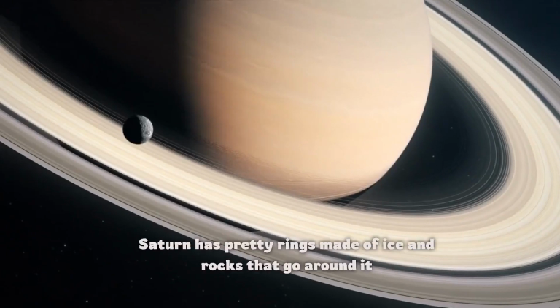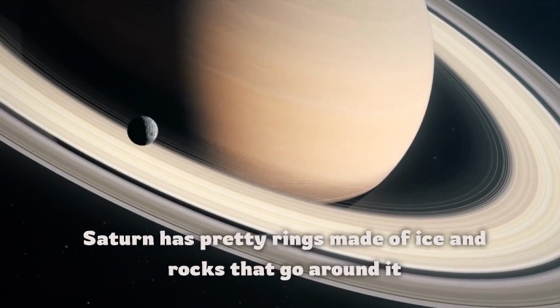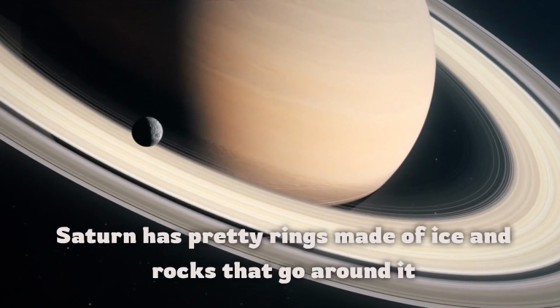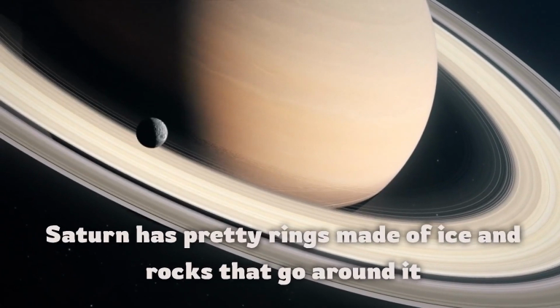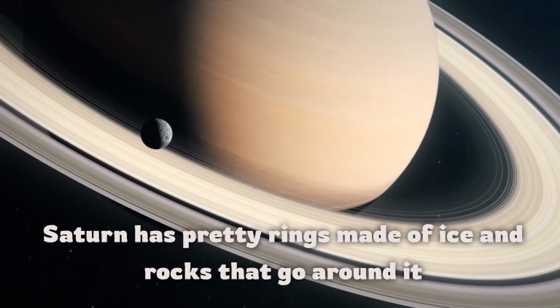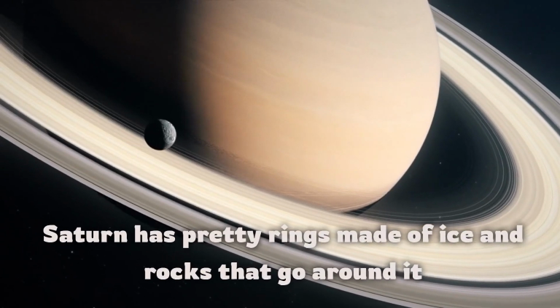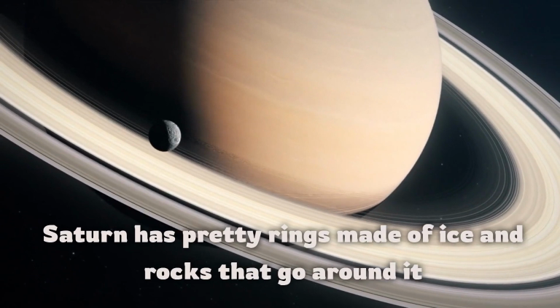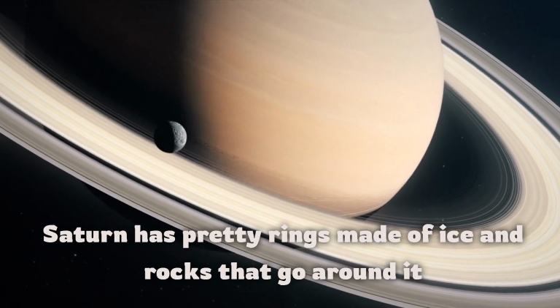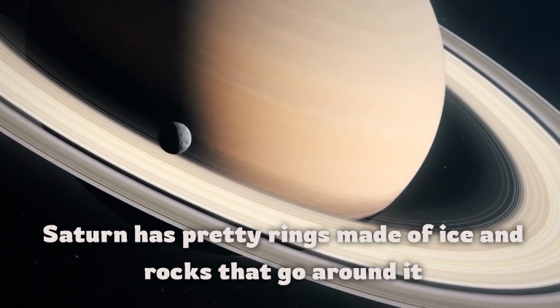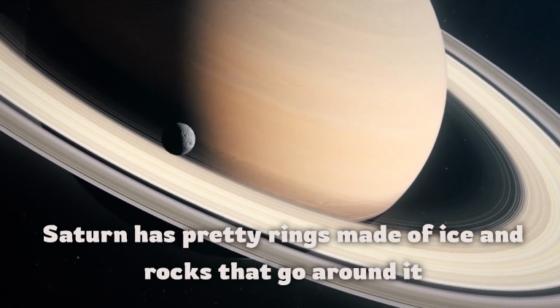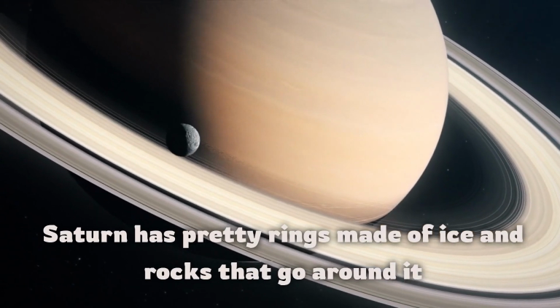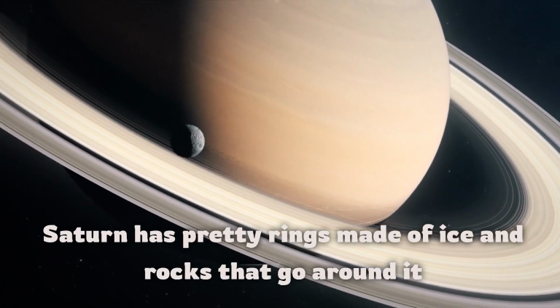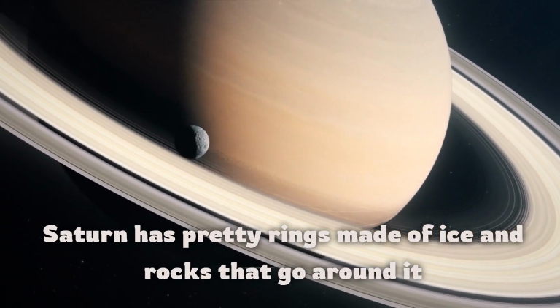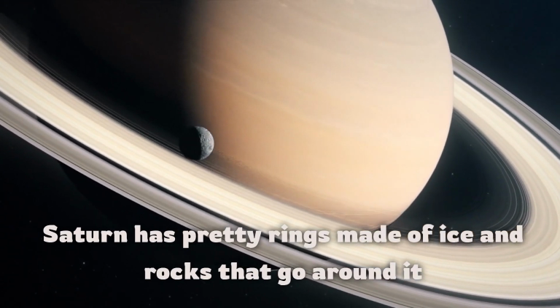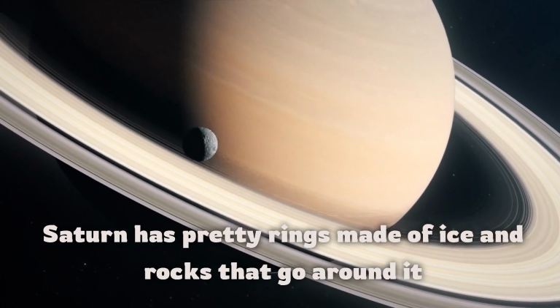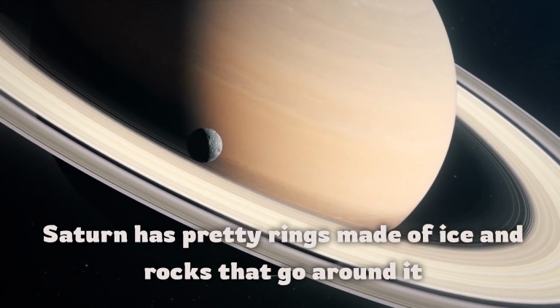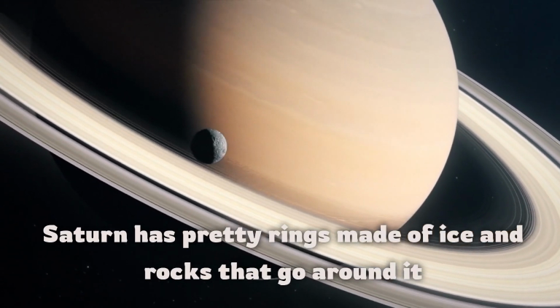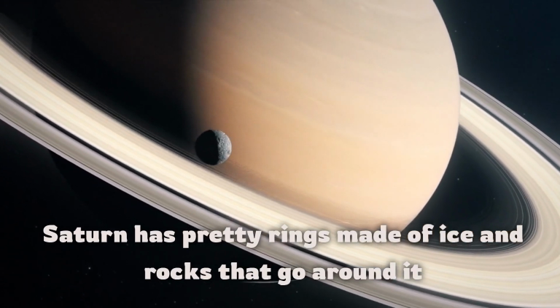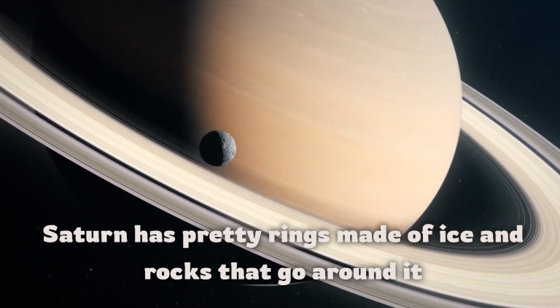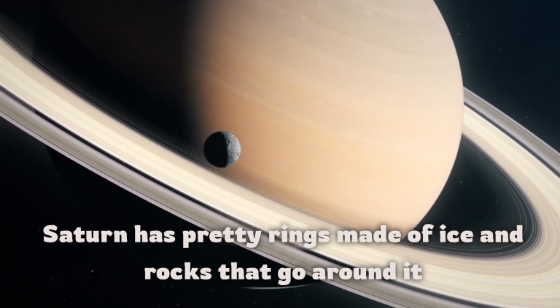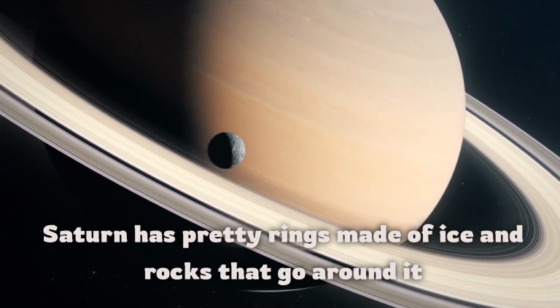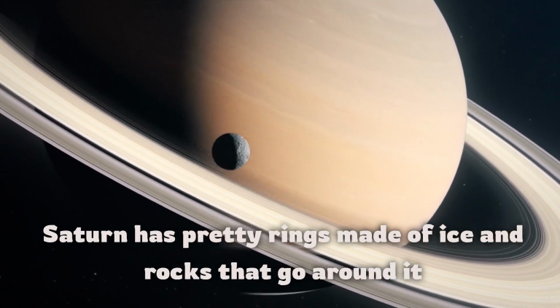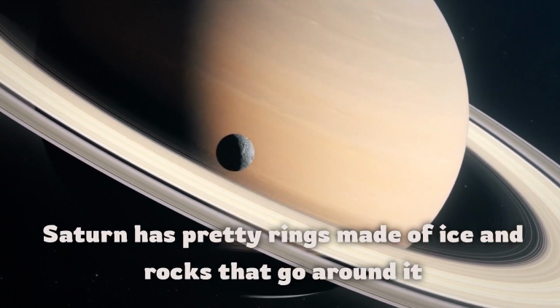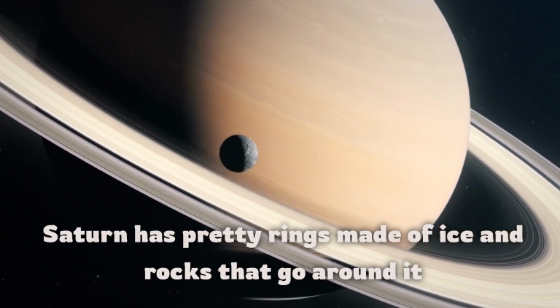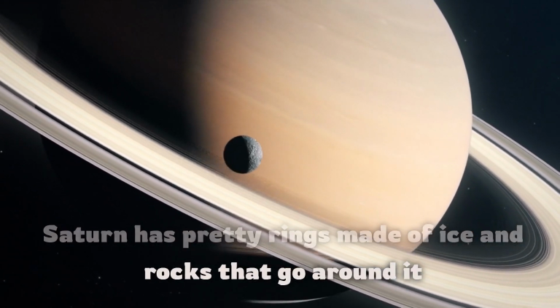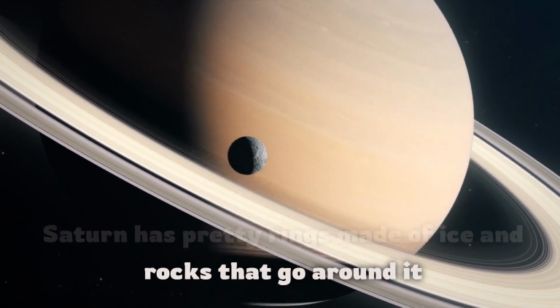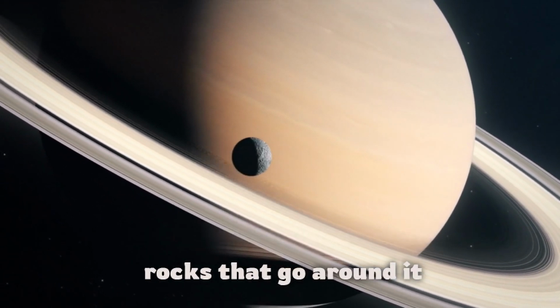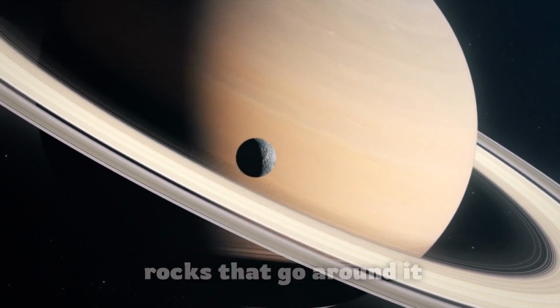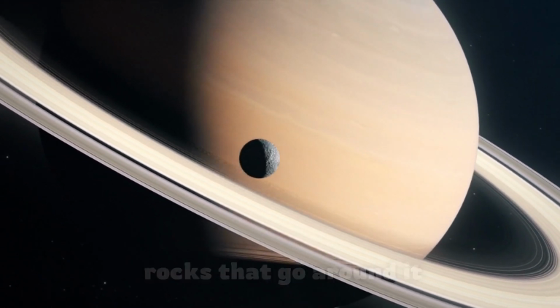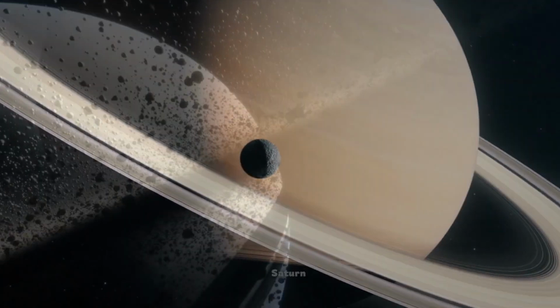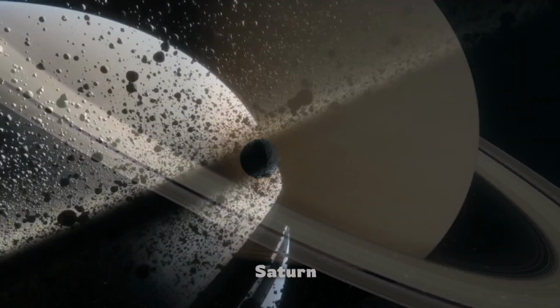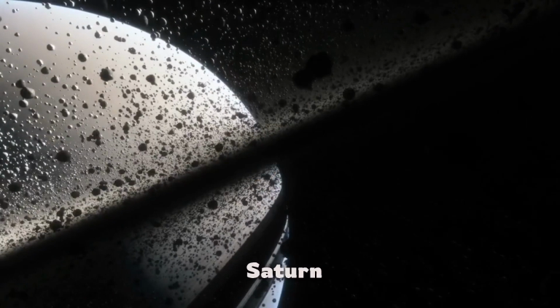Saturn has pretty rings made of ice and rocks that go around it.